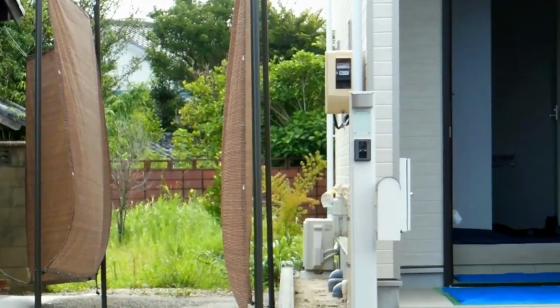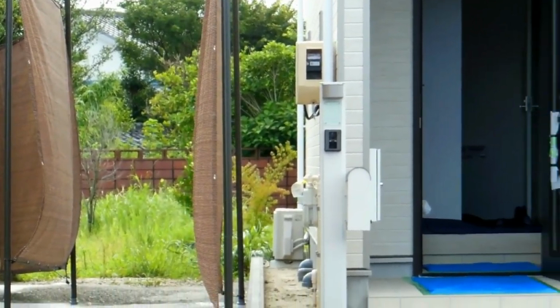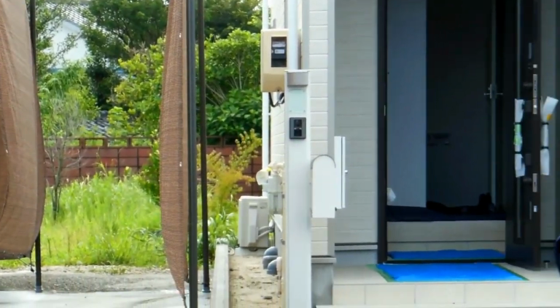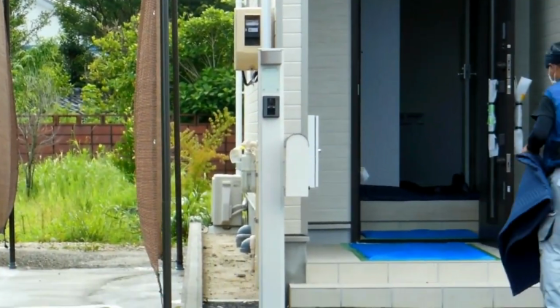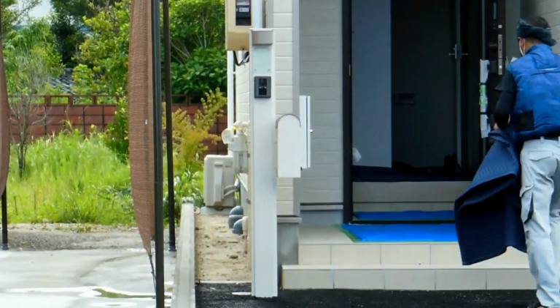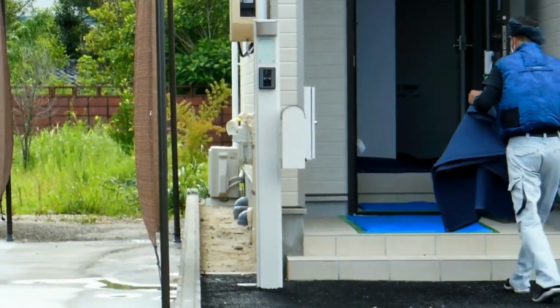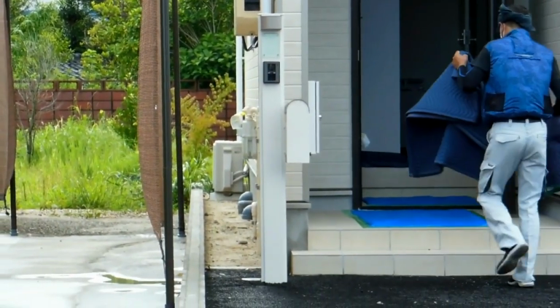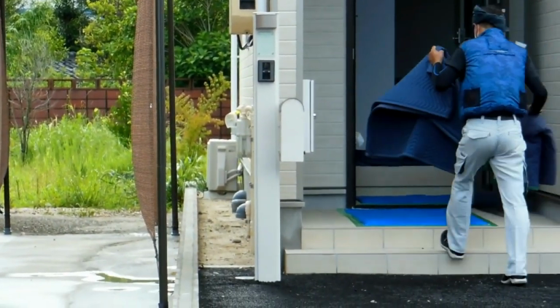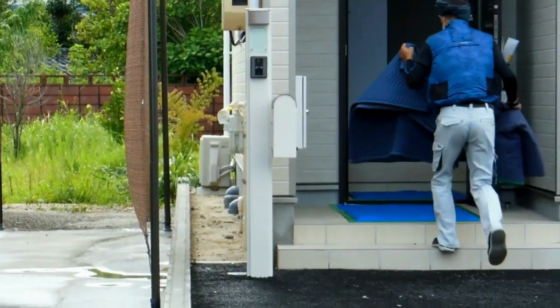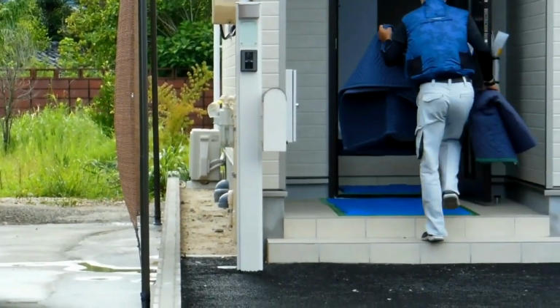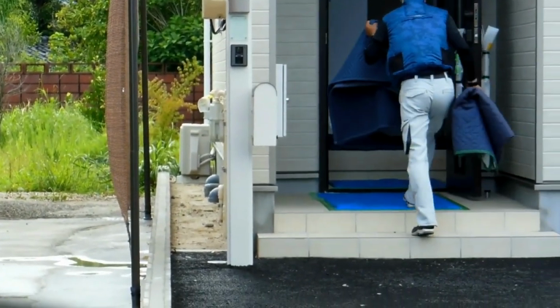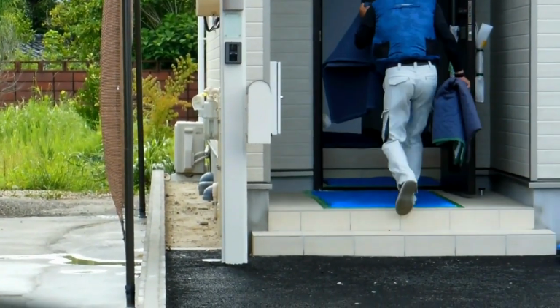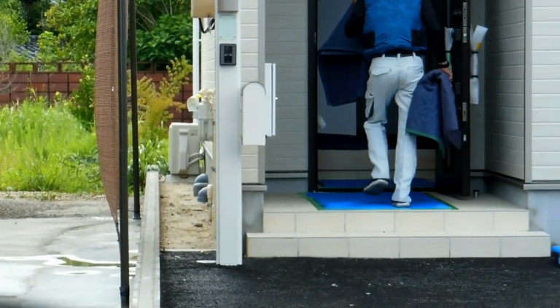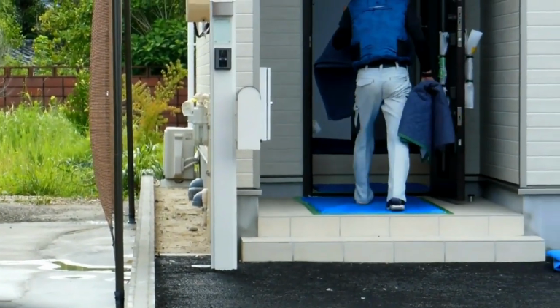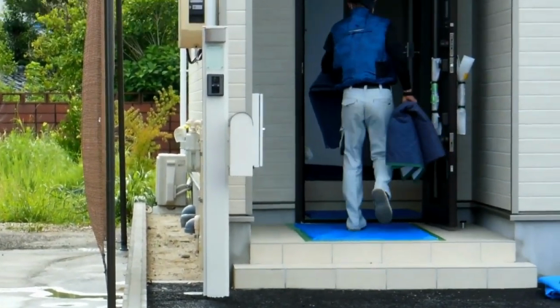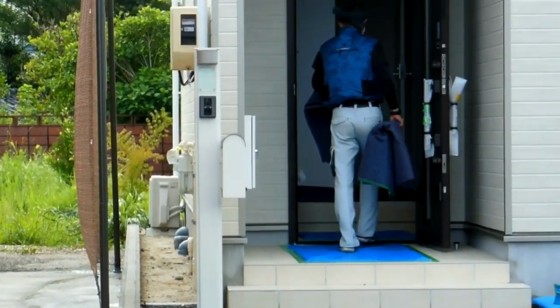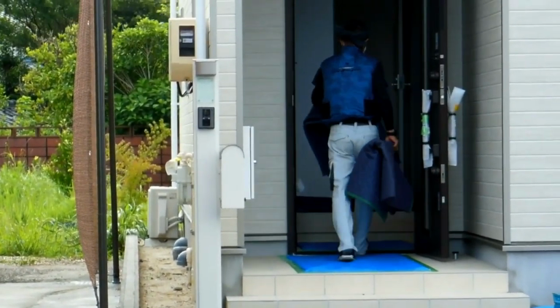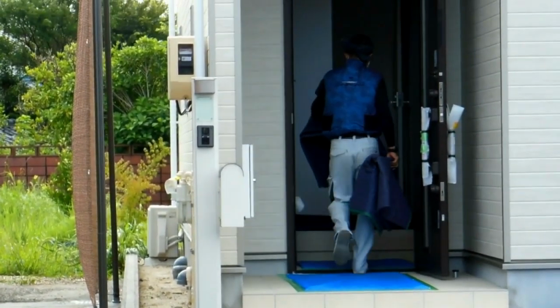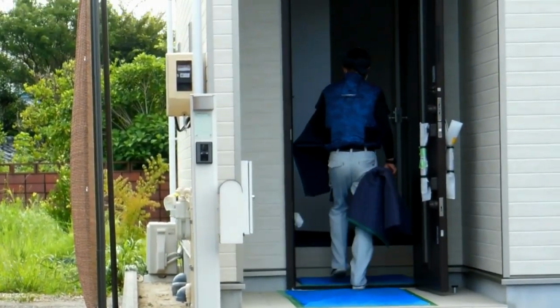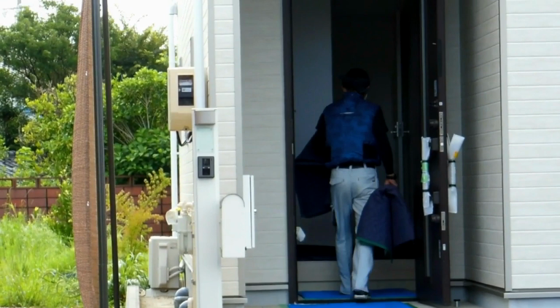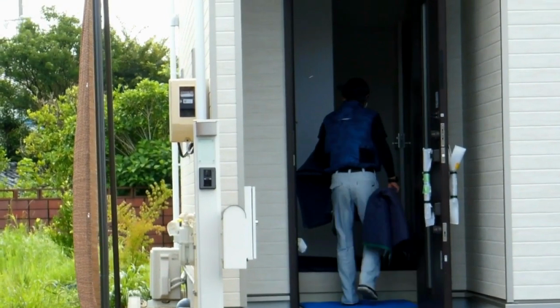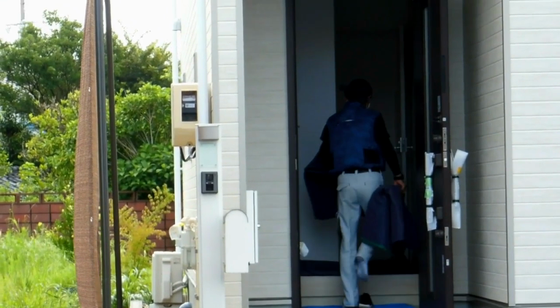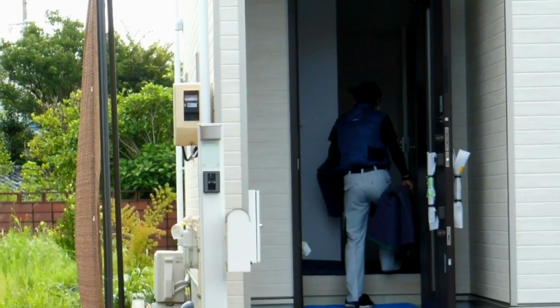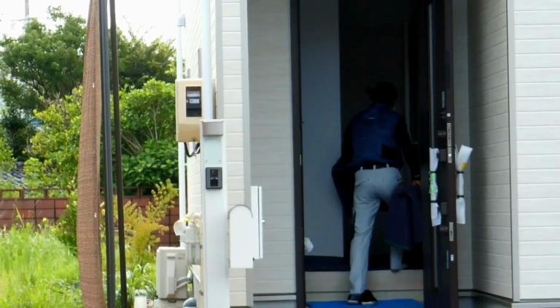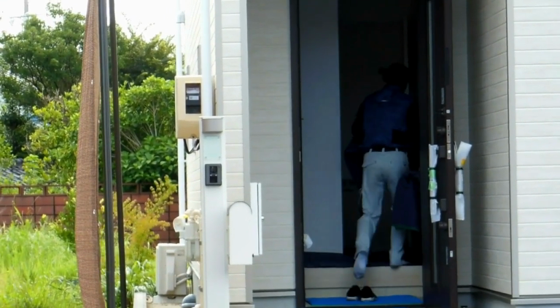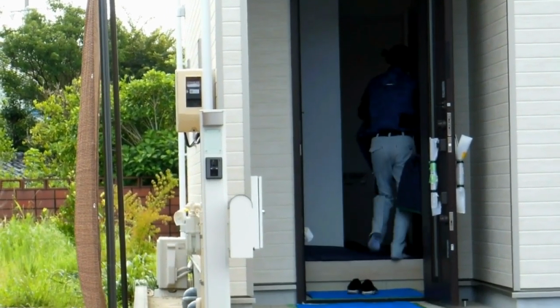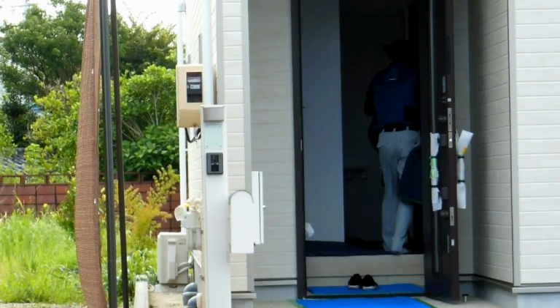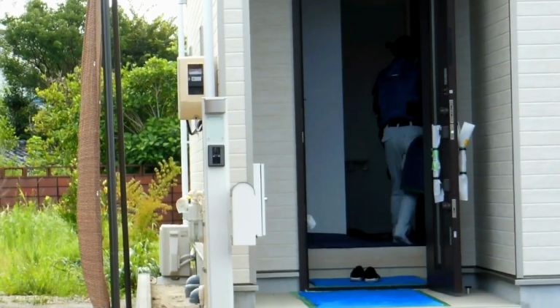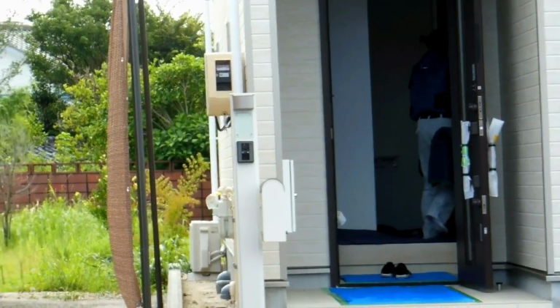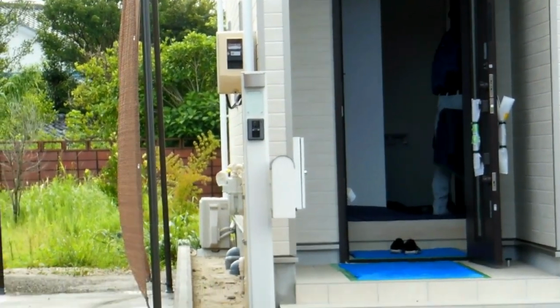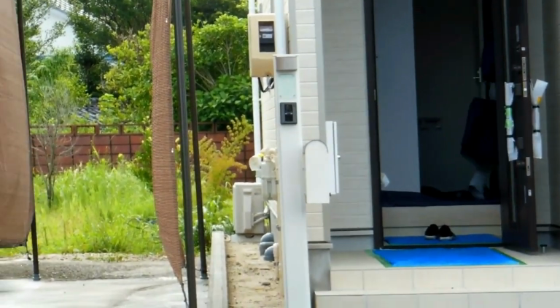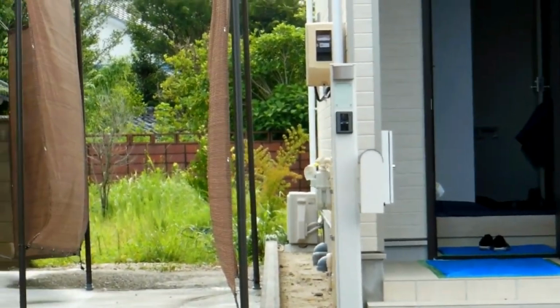Over here for our modern Japanese architecture playlist, another update from the new houses next door to the old Japanese farmhouse.